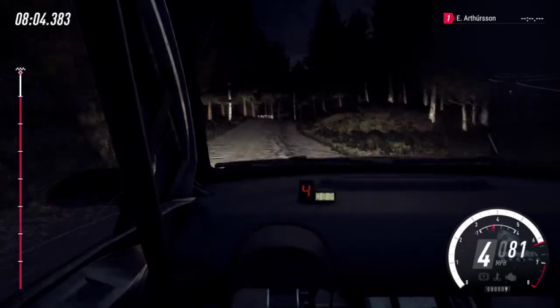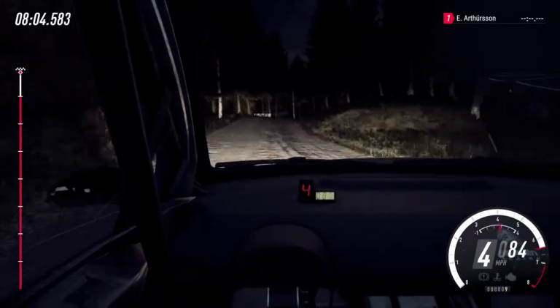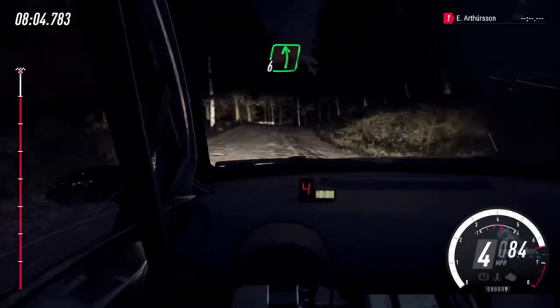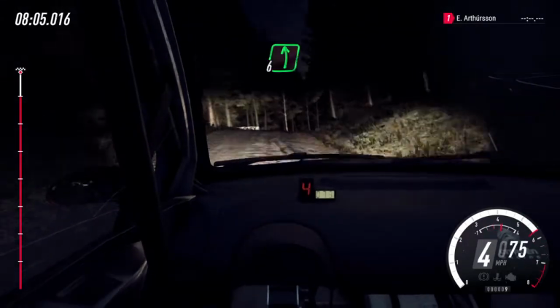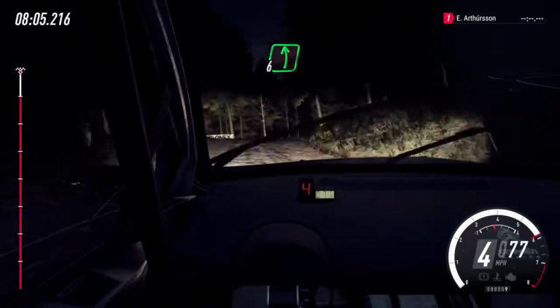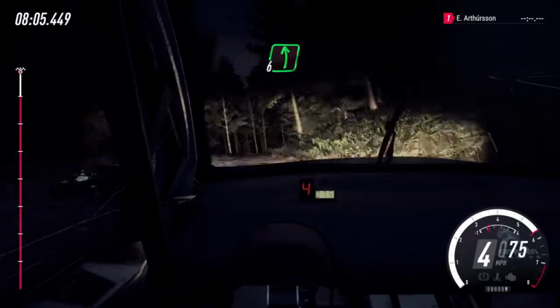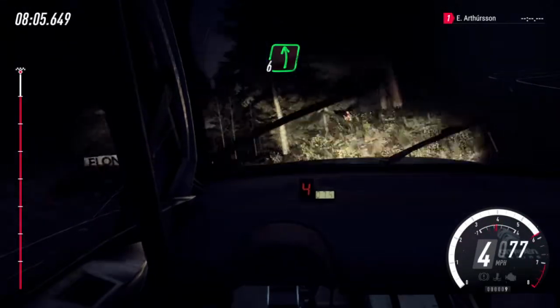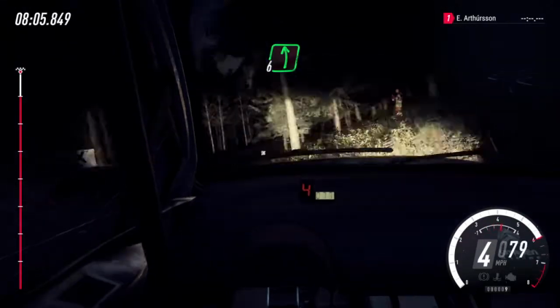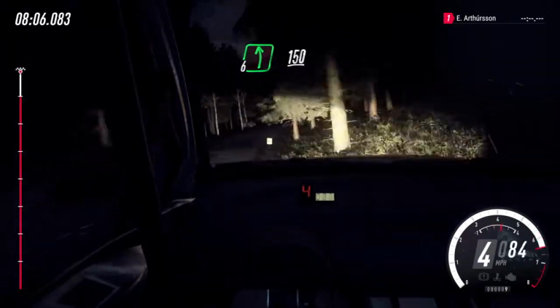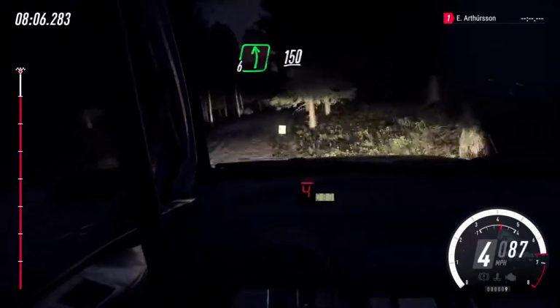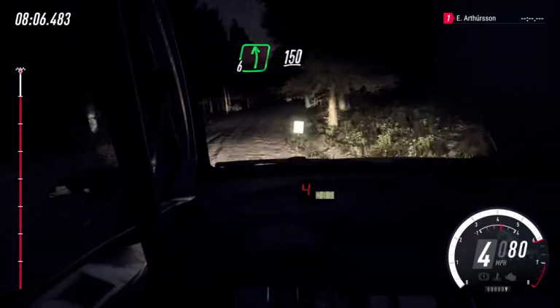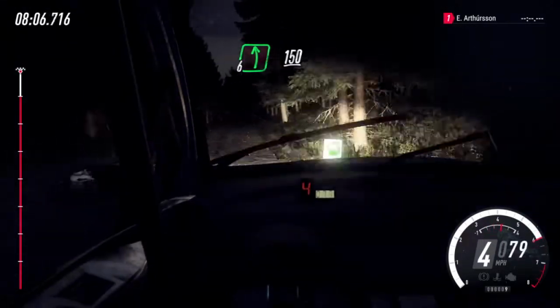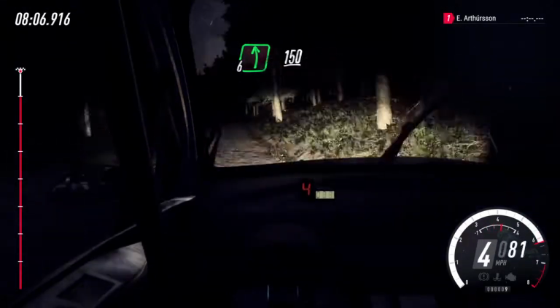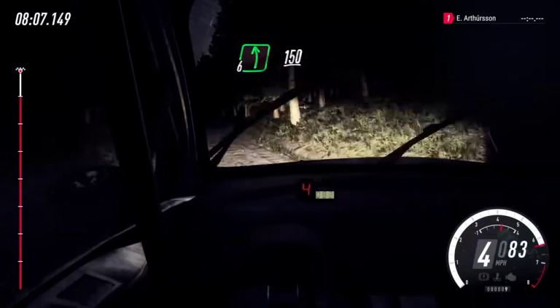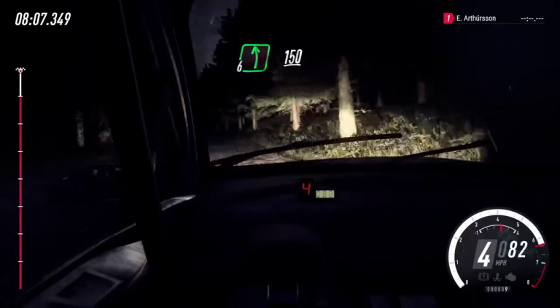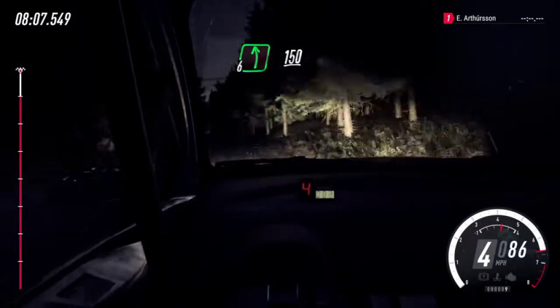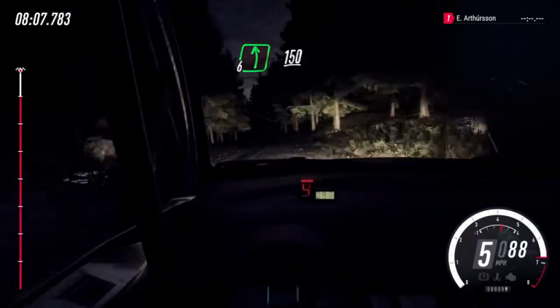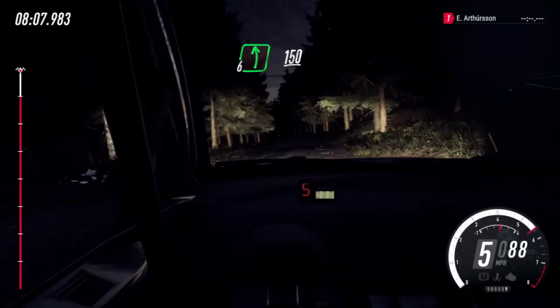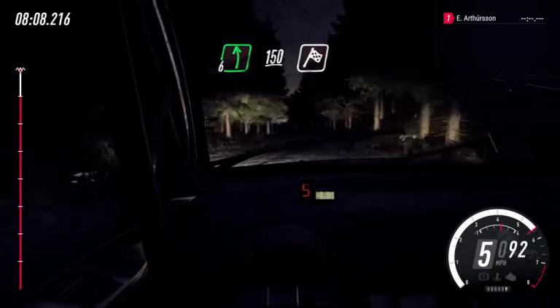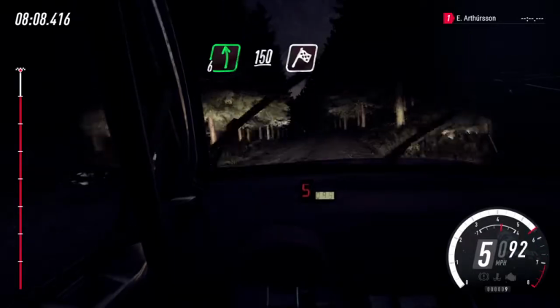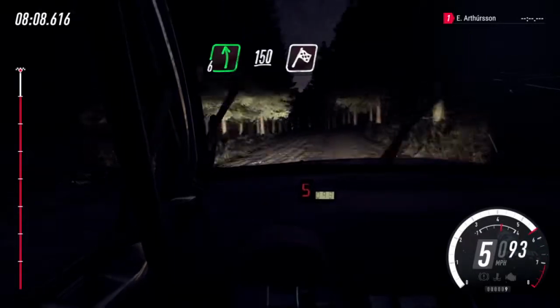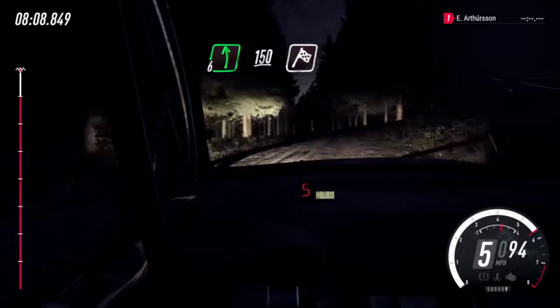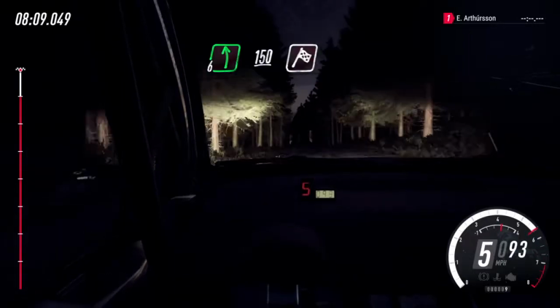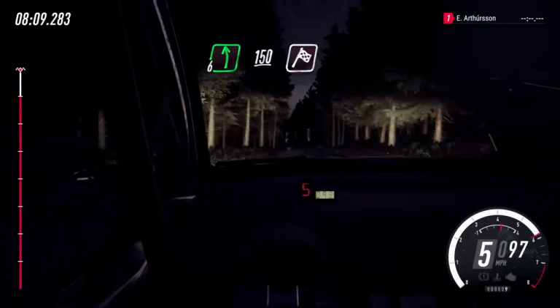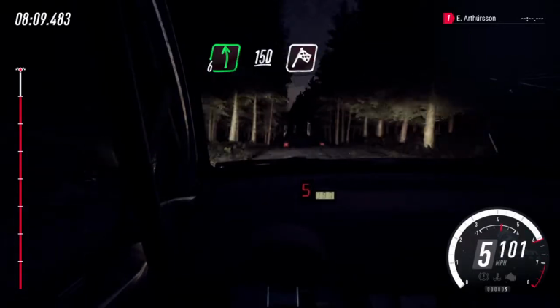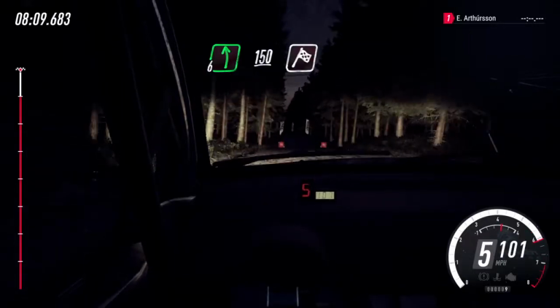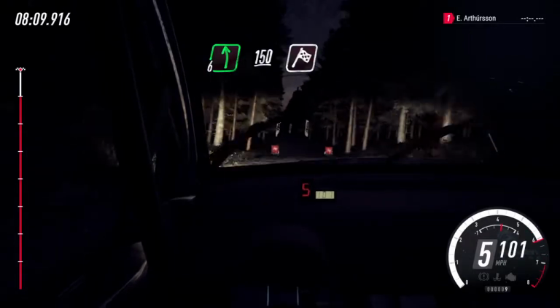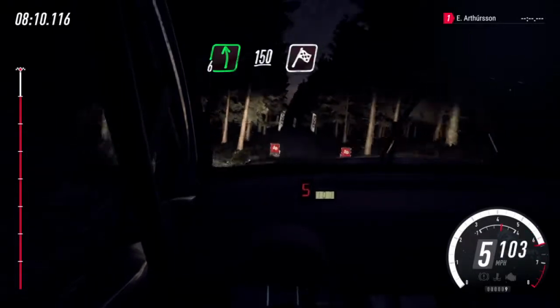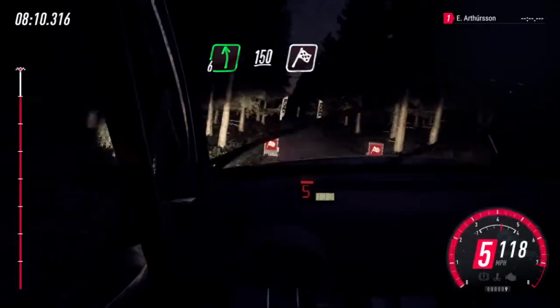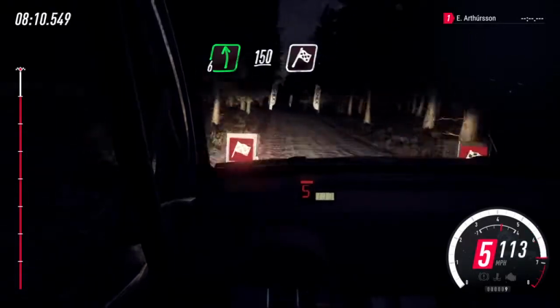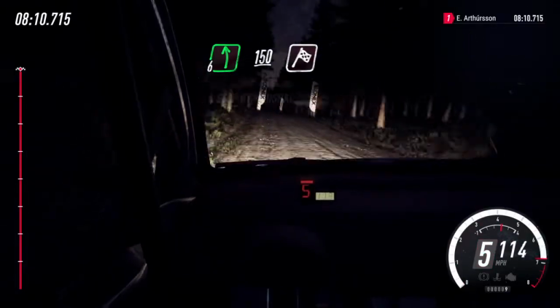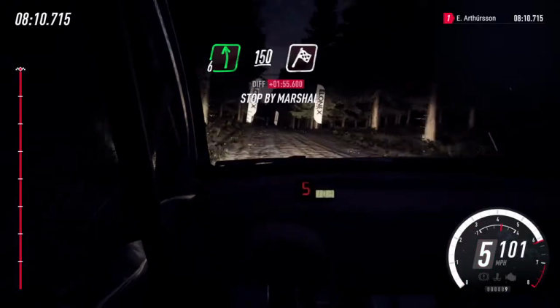6 left long, 150. Over finish, to stop. Well done.